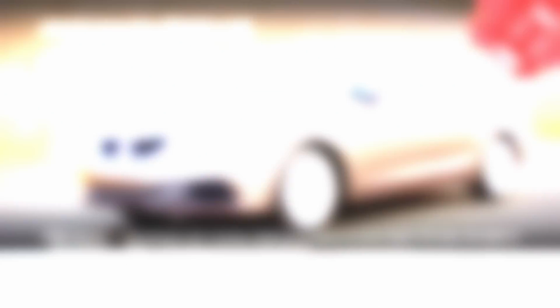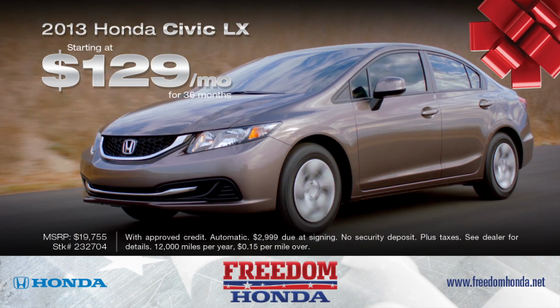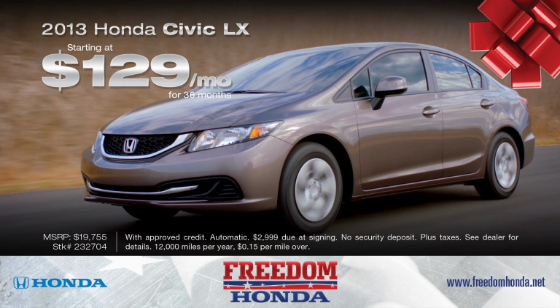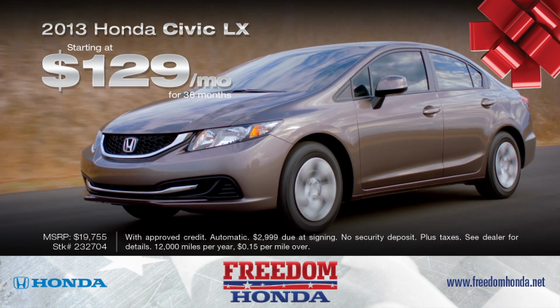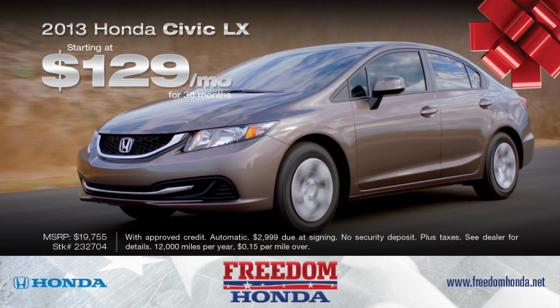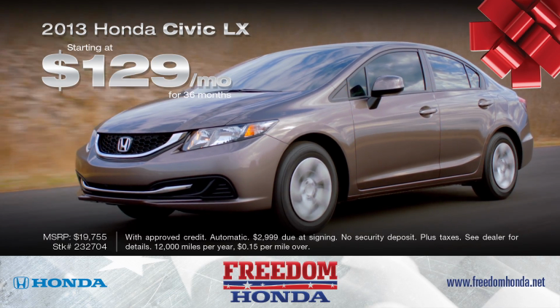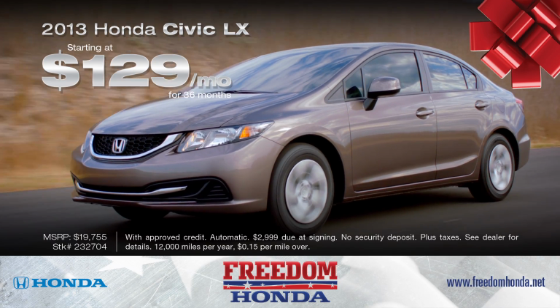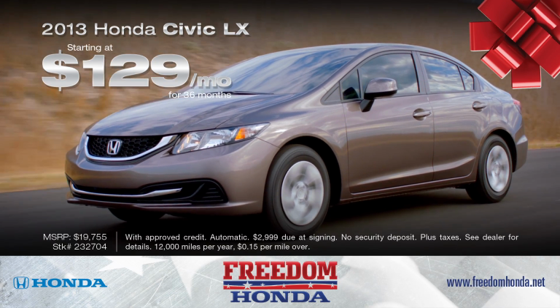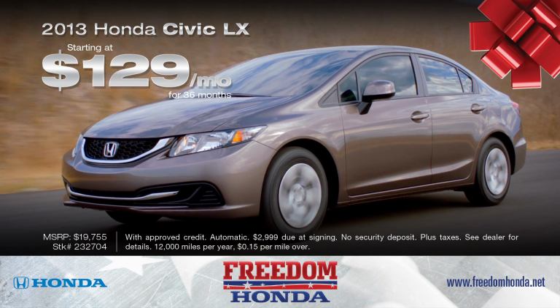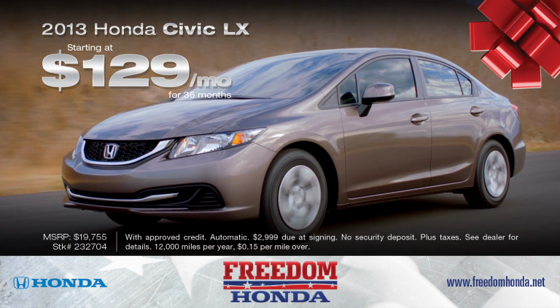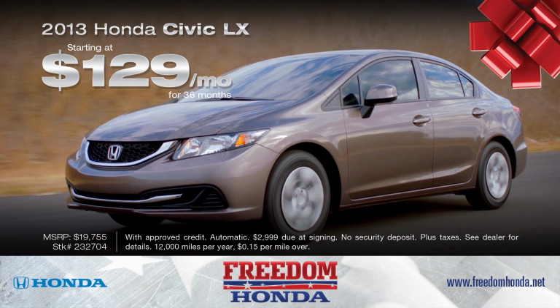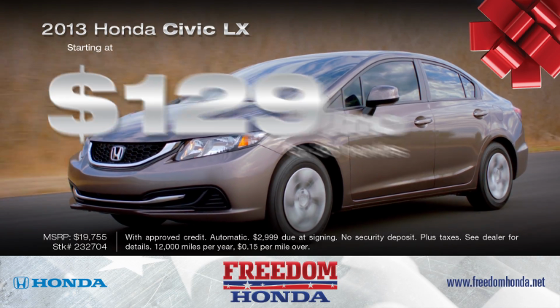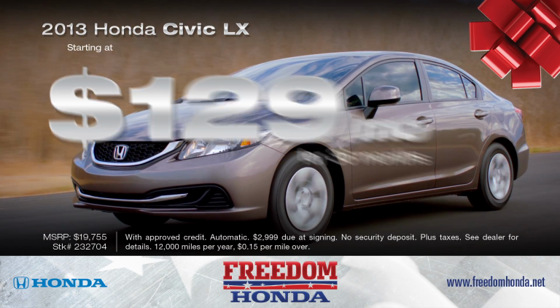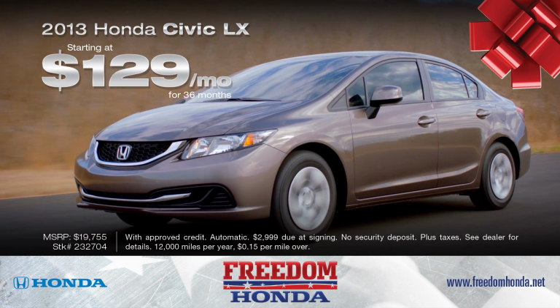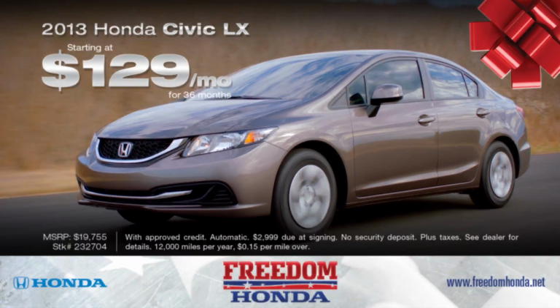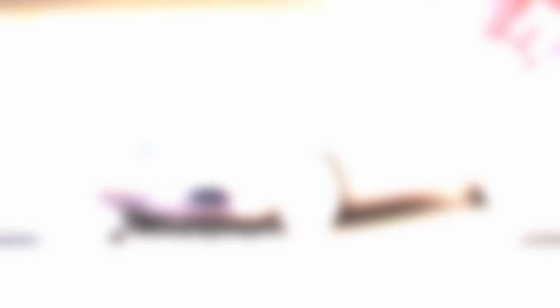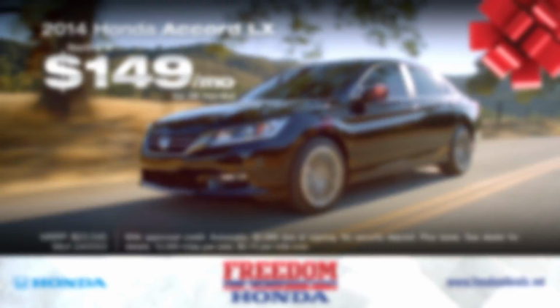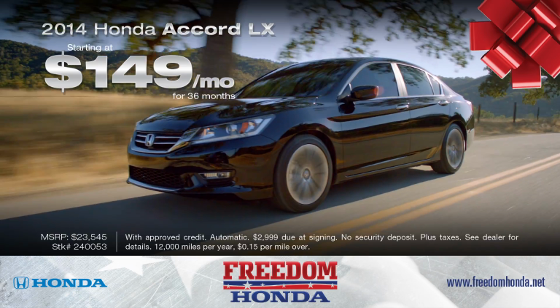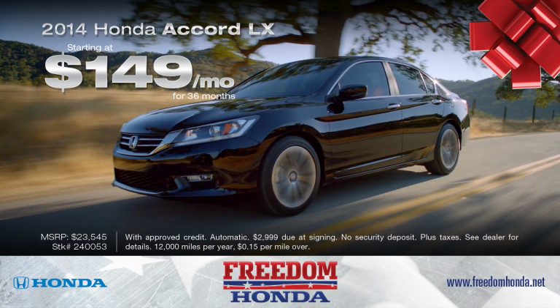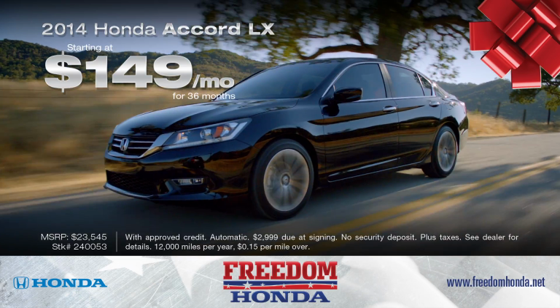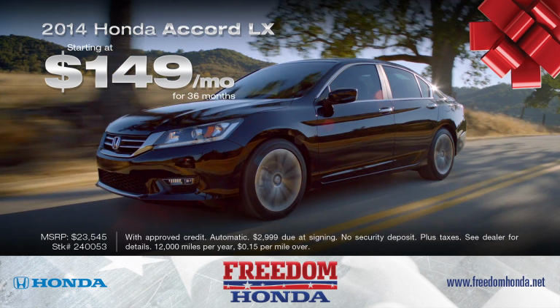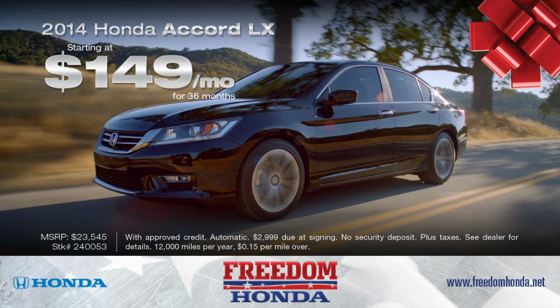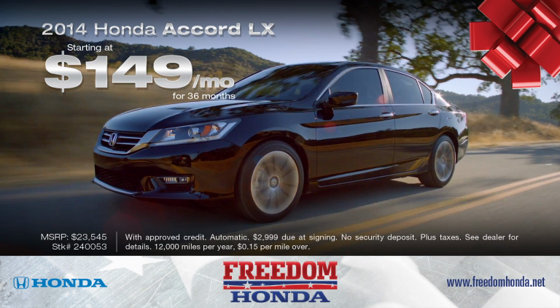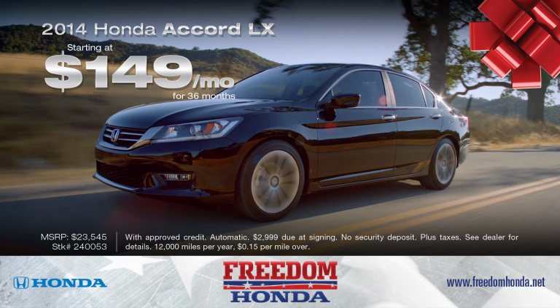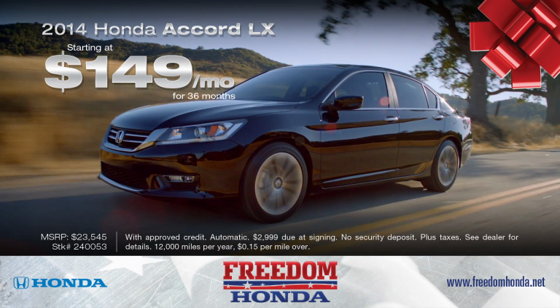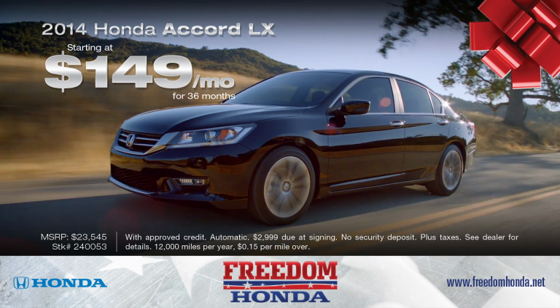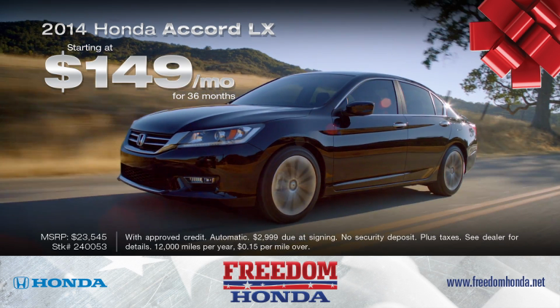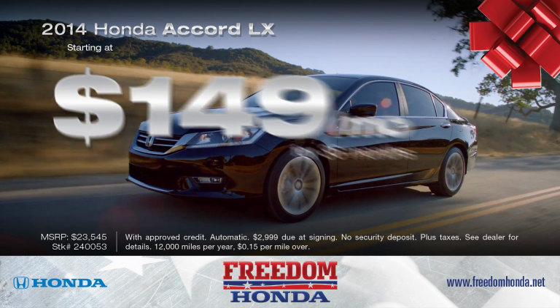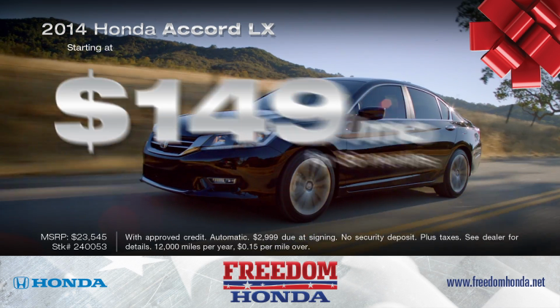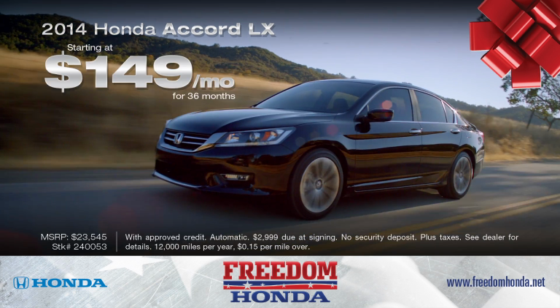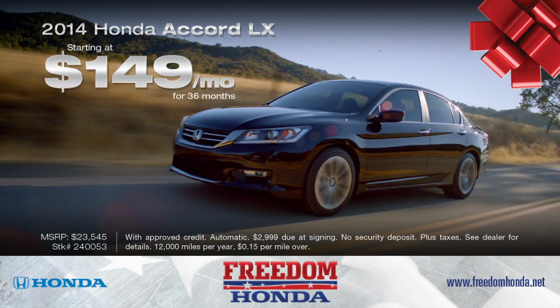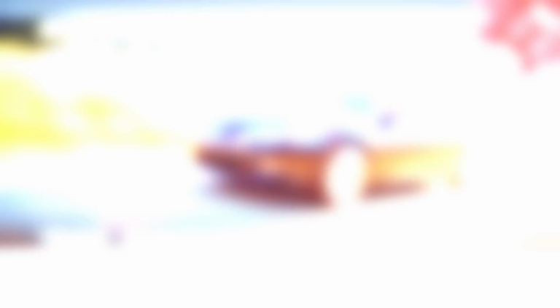A 2013 Honda Civic LX for as low as $129 a month. 2014 Honda Accord LX for just $149 a month.